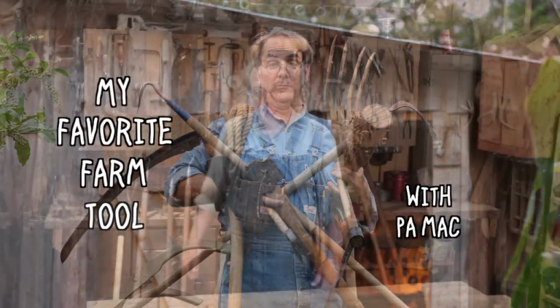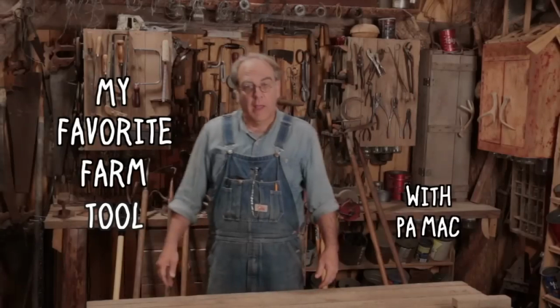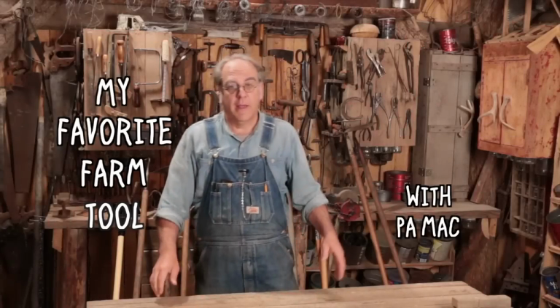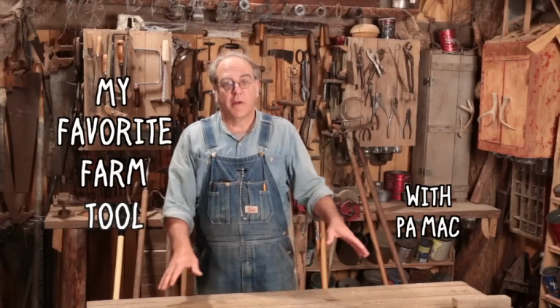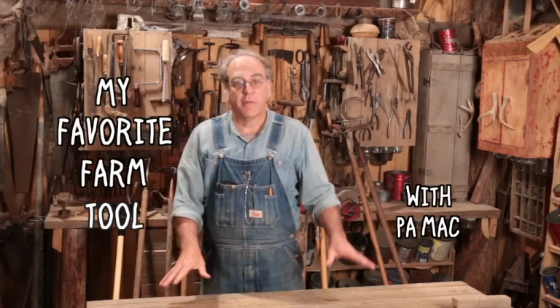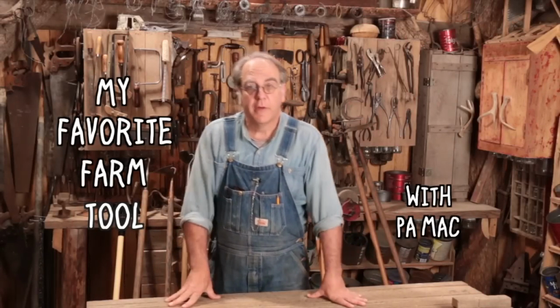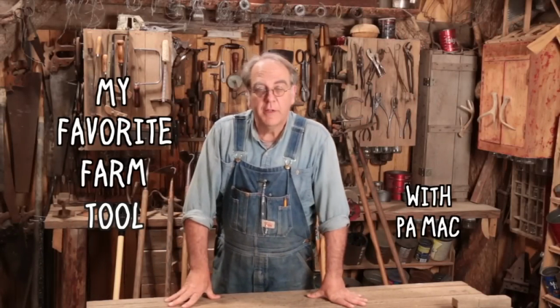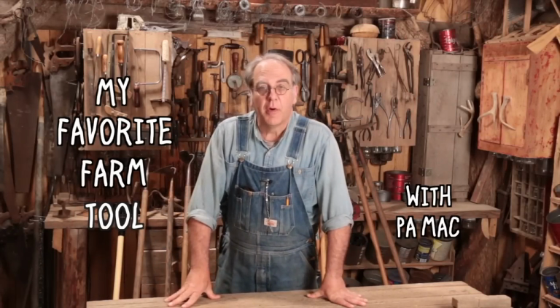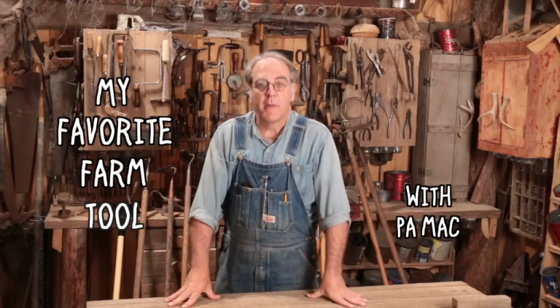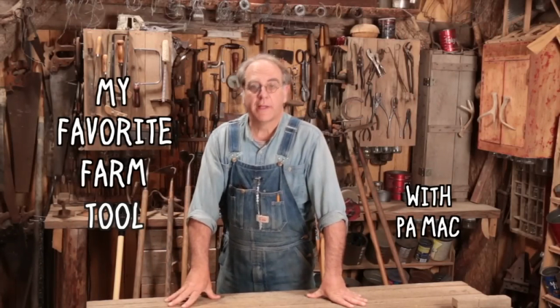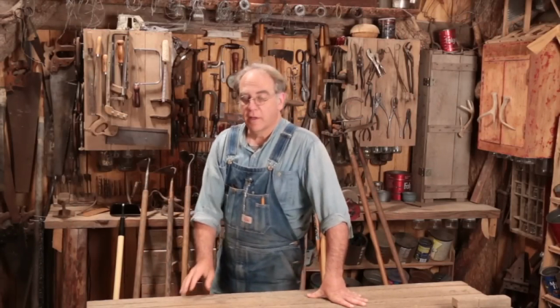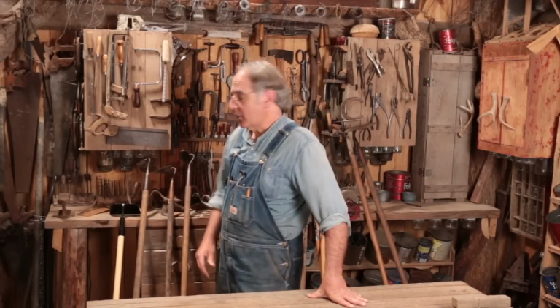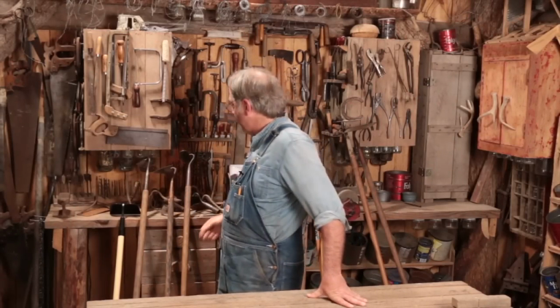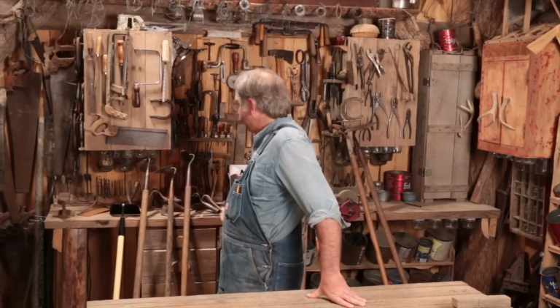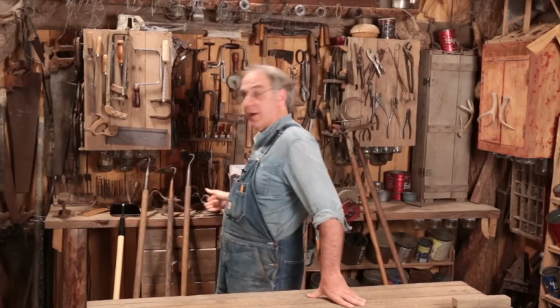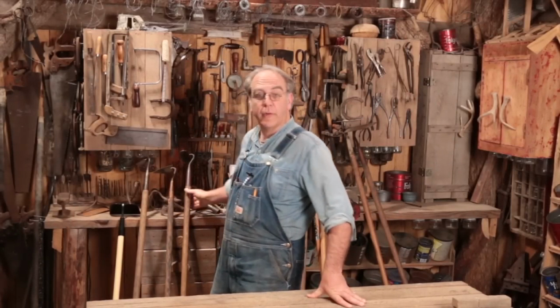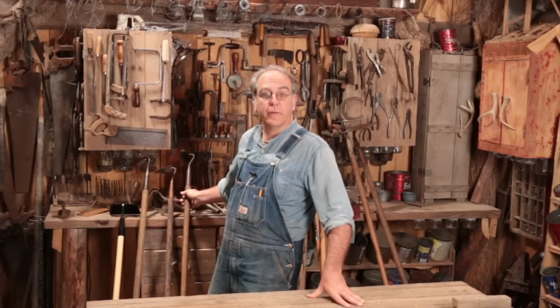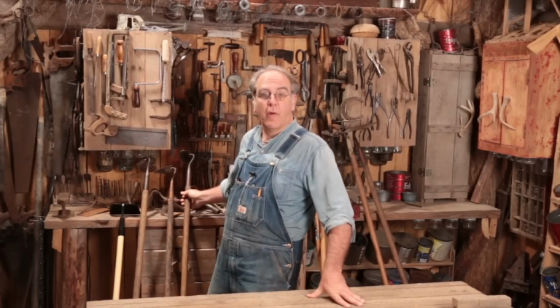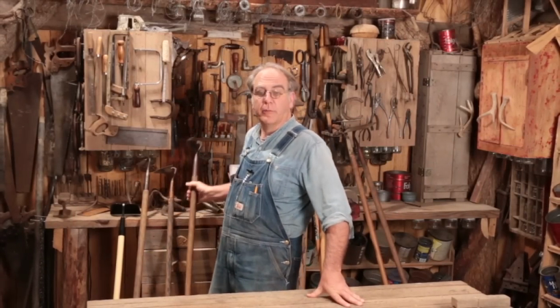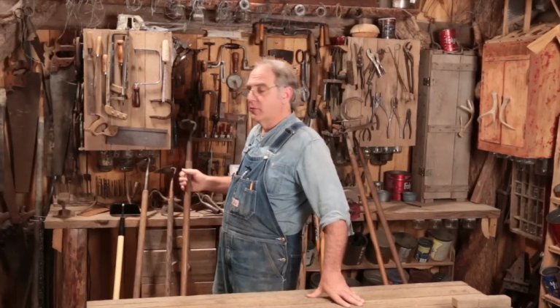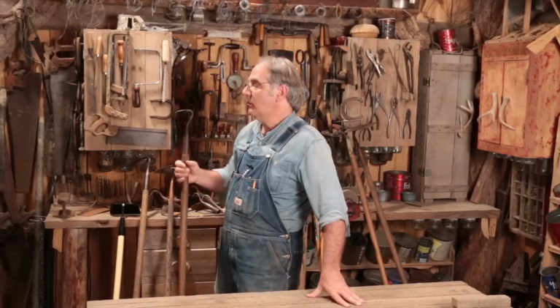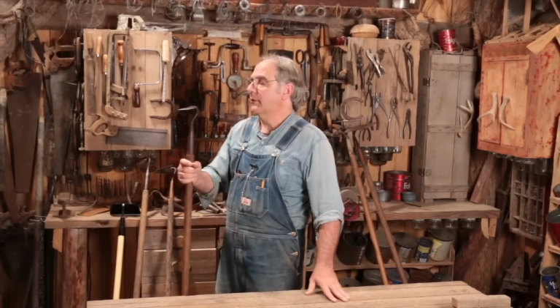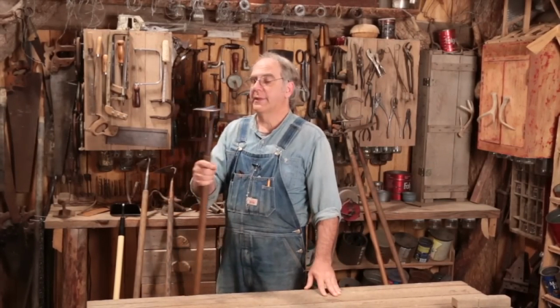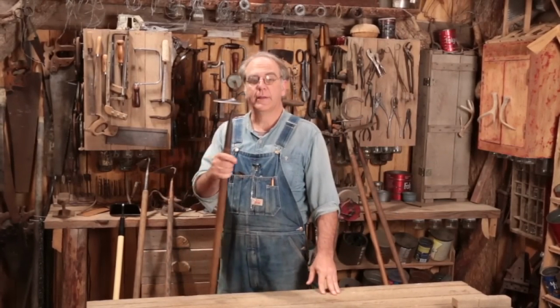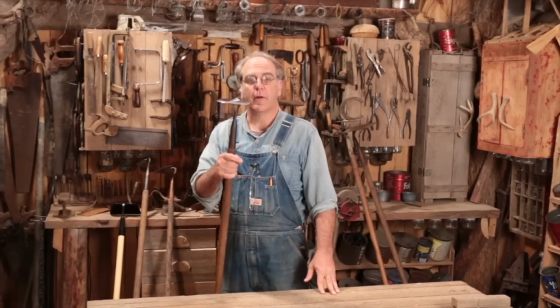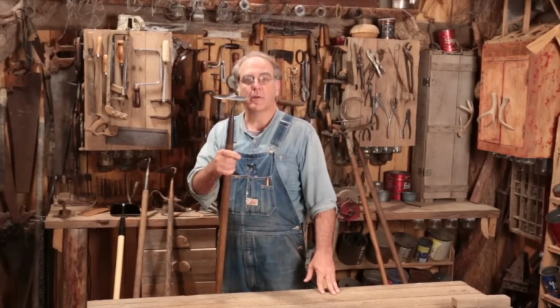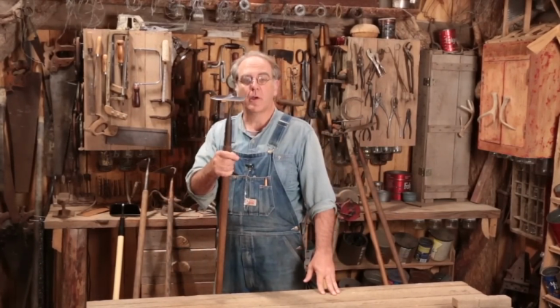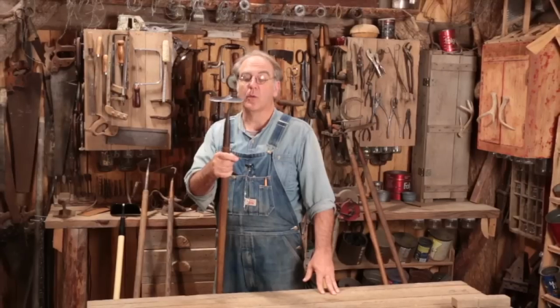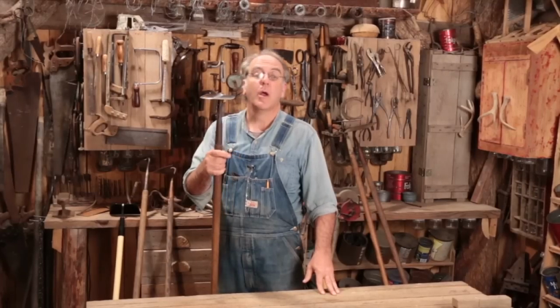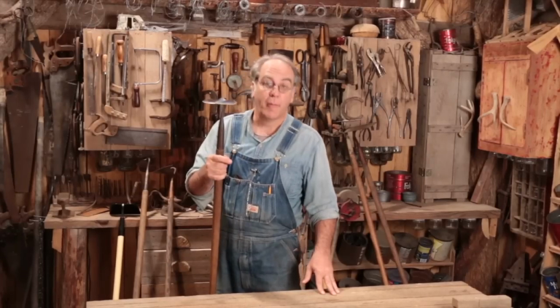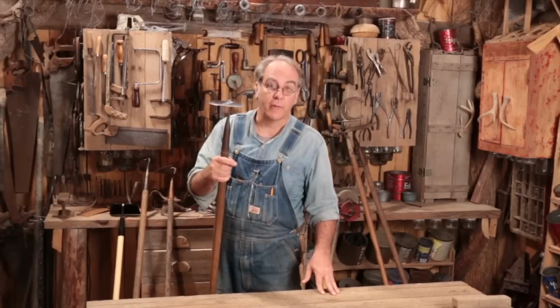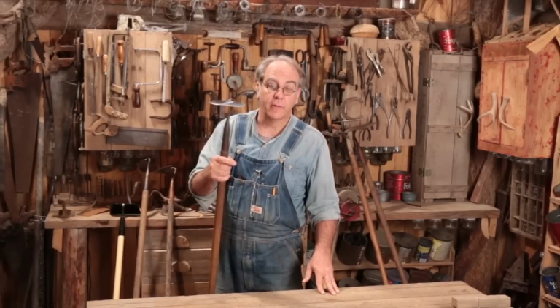Hey there, my friend. Paul Mack here with my favorite farm tool, the garden hoe, part two.